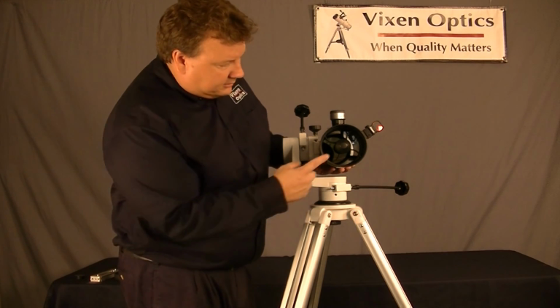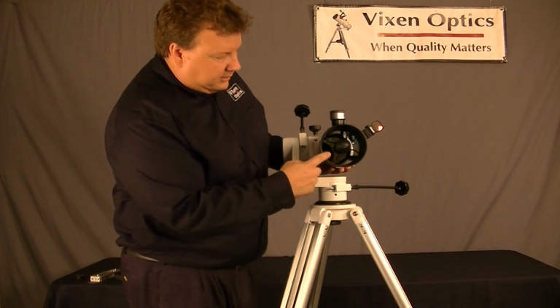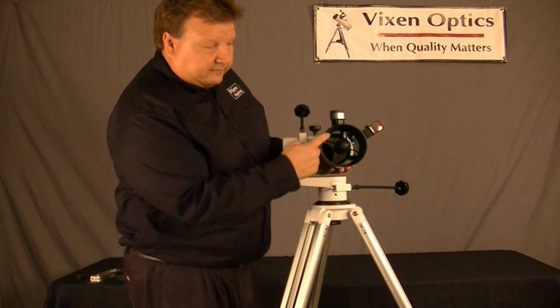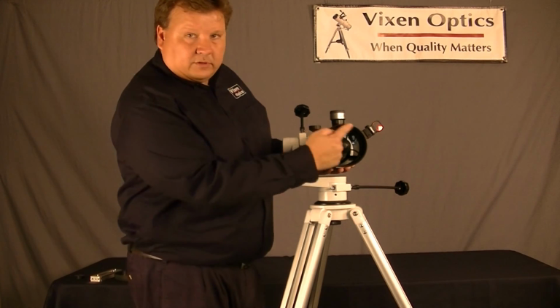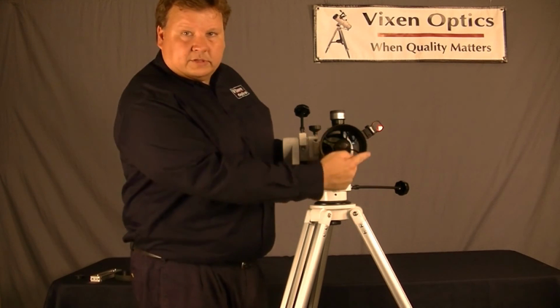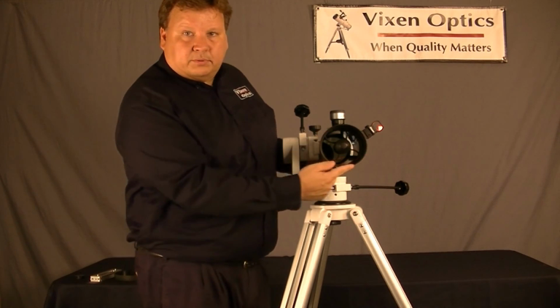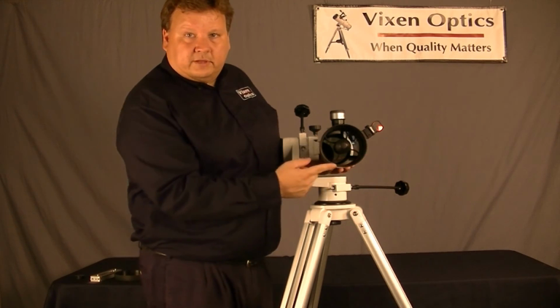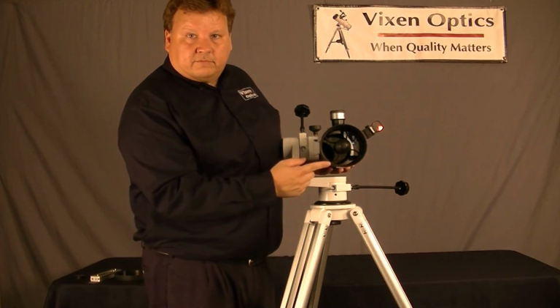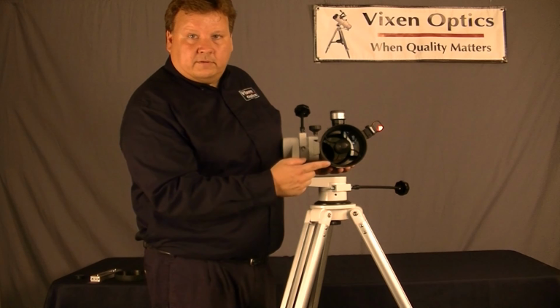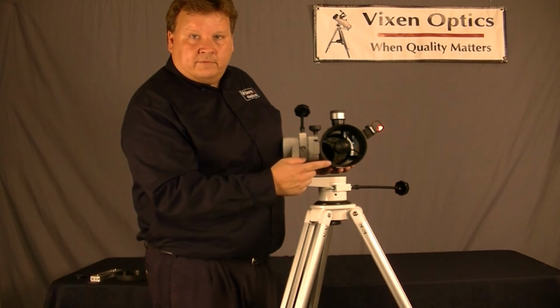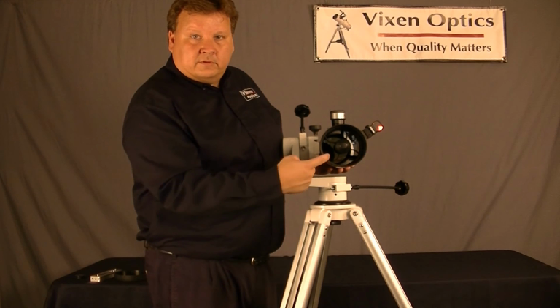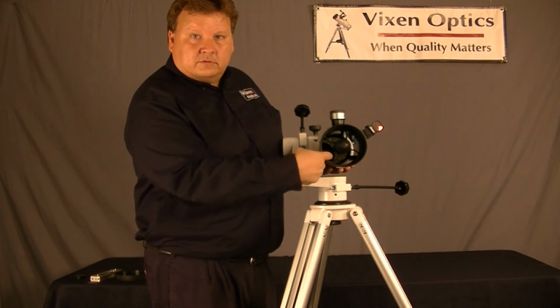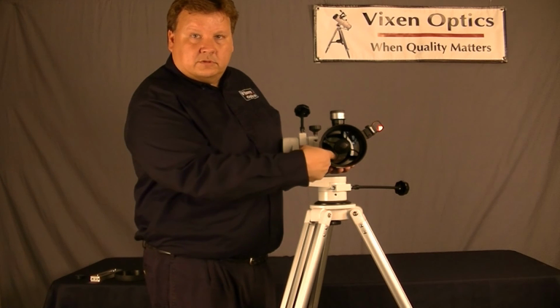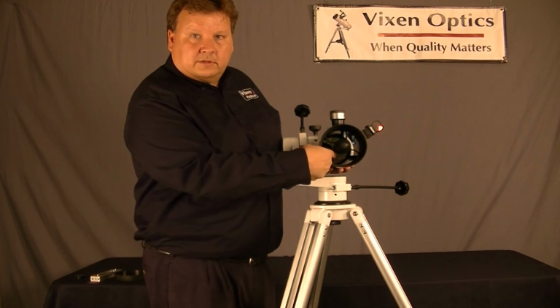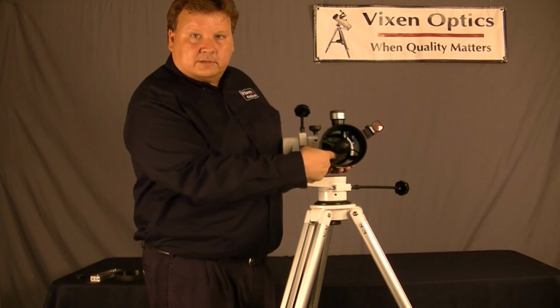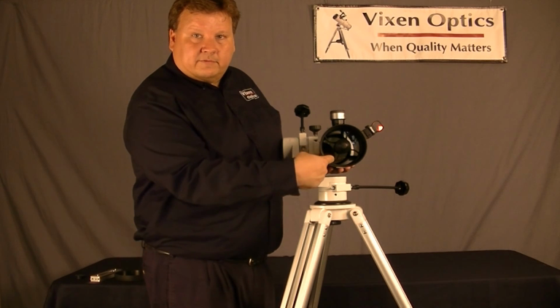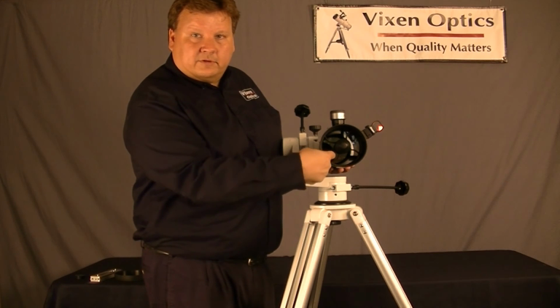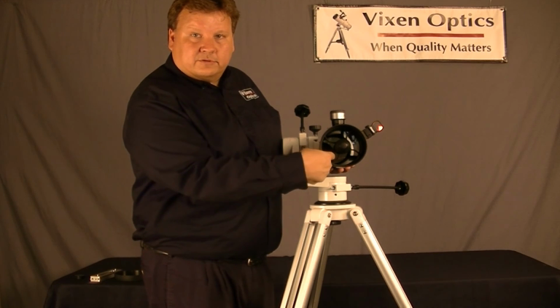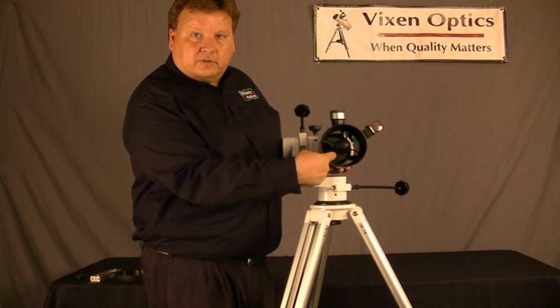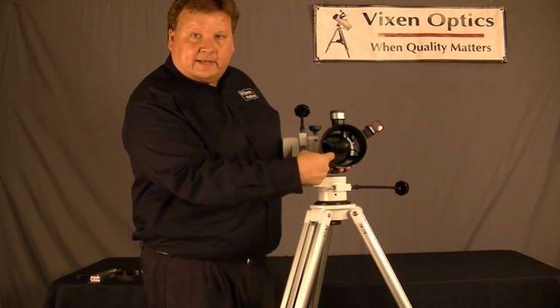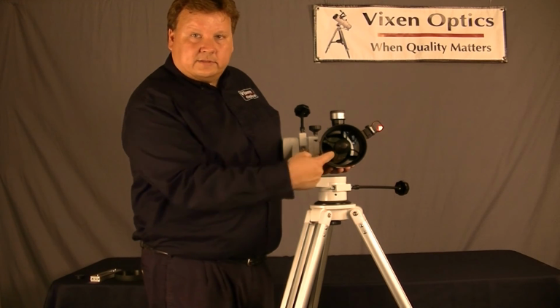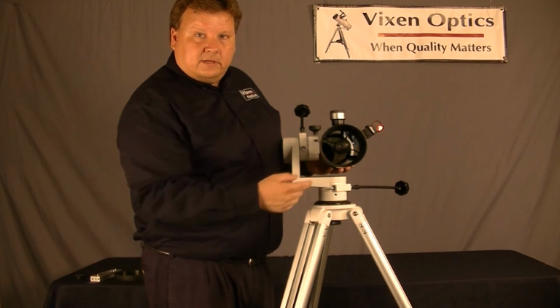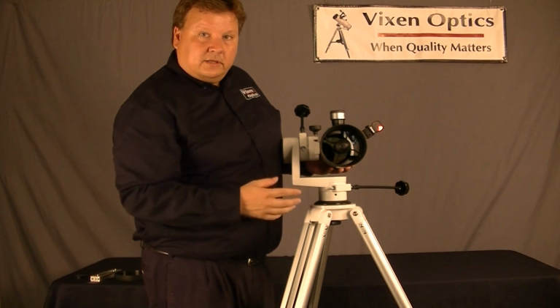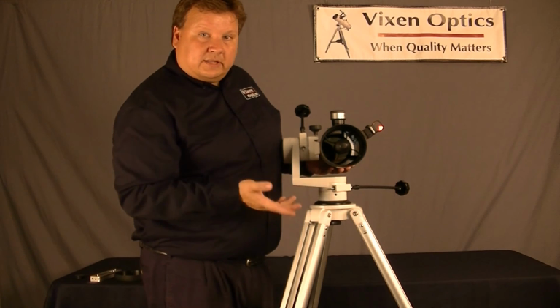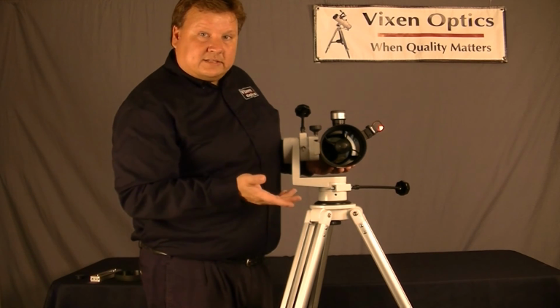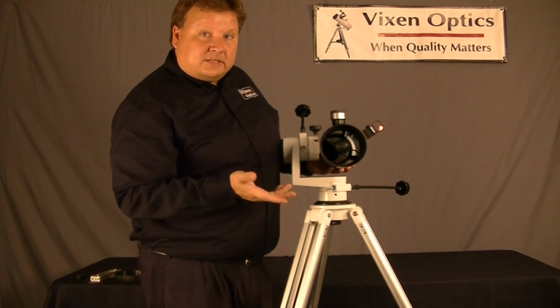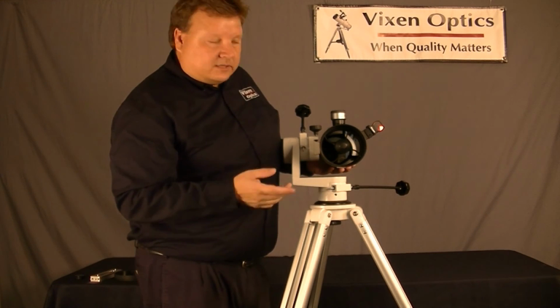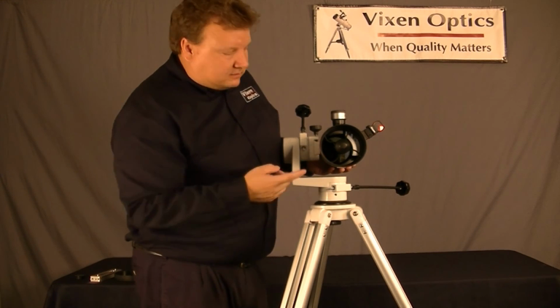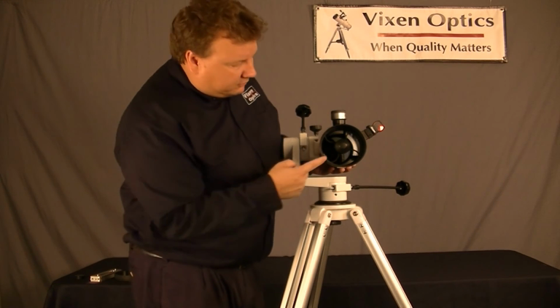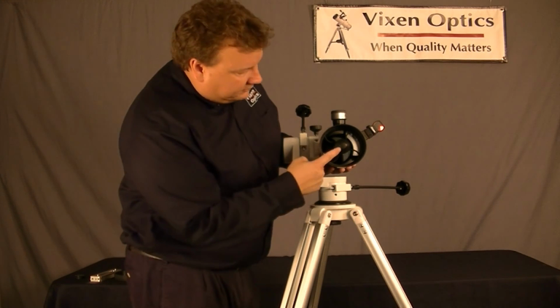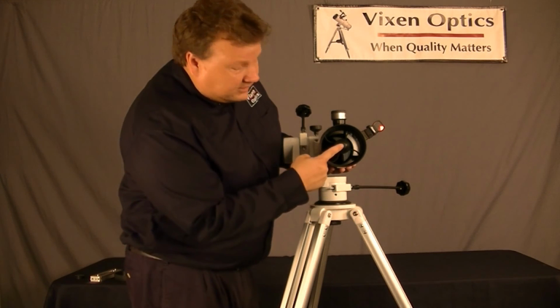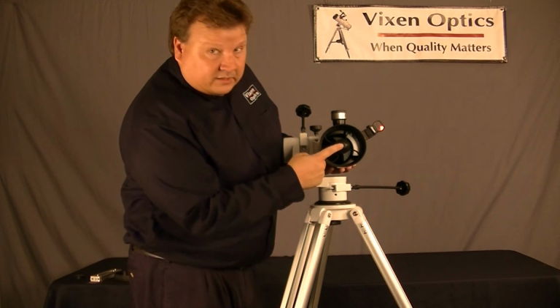Unlike a standard Schmidt-Cassegrain or a Maksutov, it does not have a corrector plate in the front. I can stick my finger in it — there's no glass. The glass, instead, is in front of the secondary.